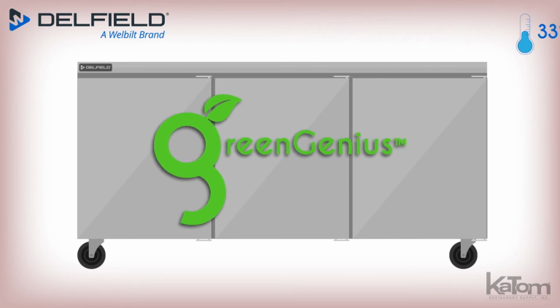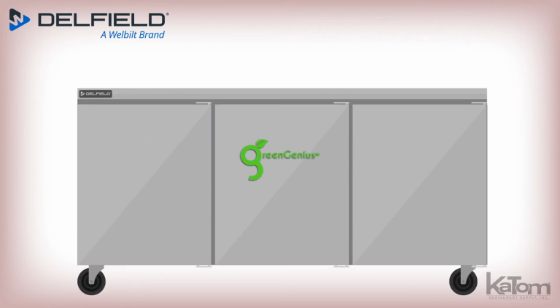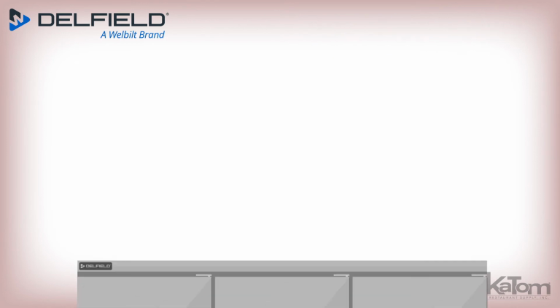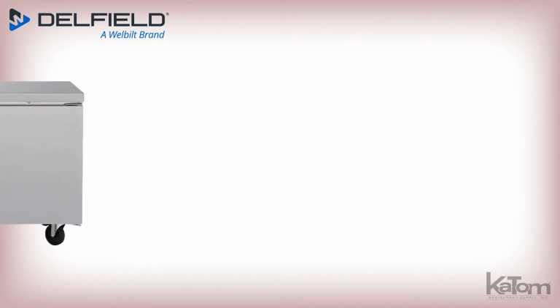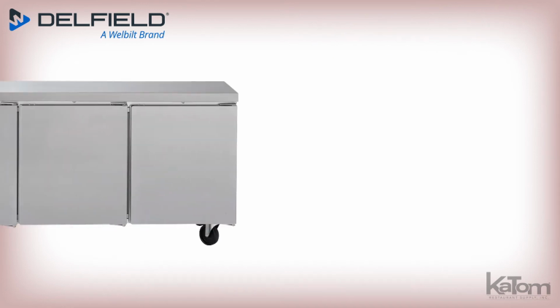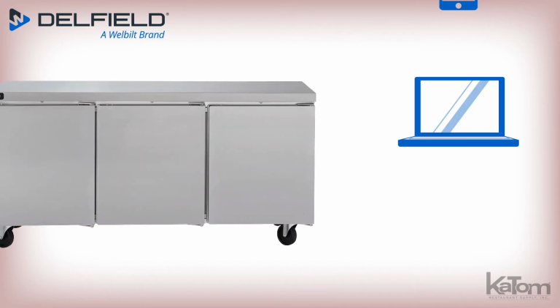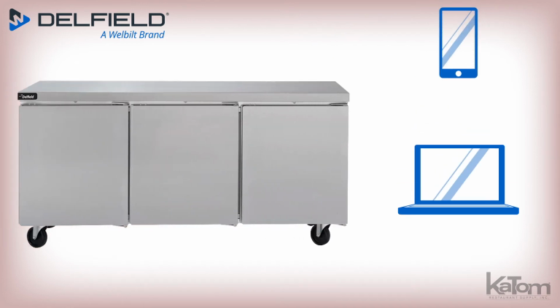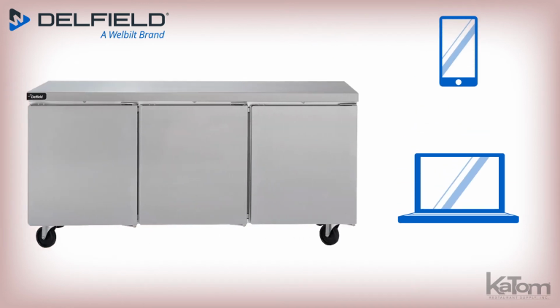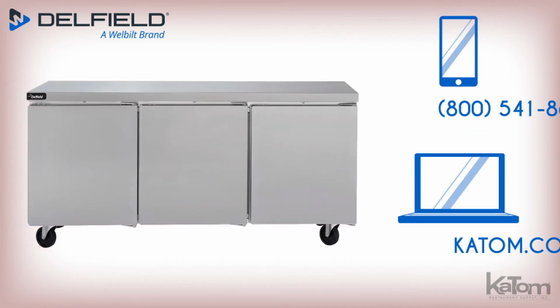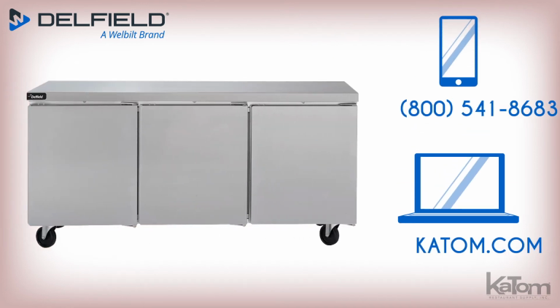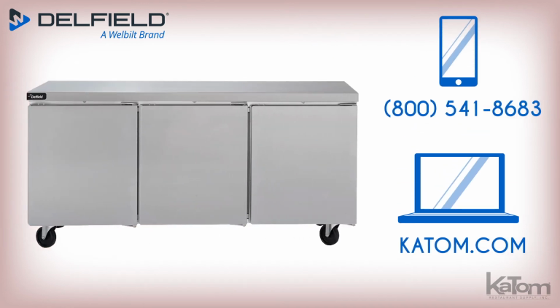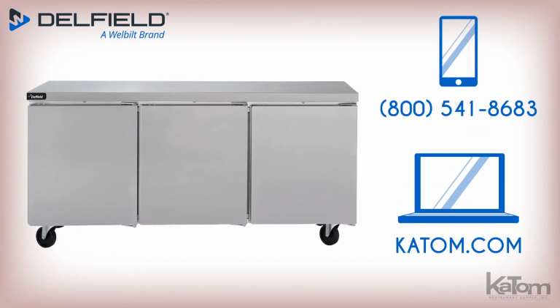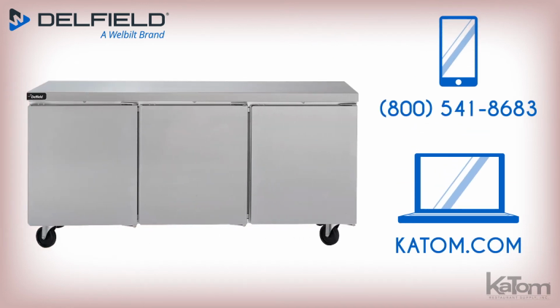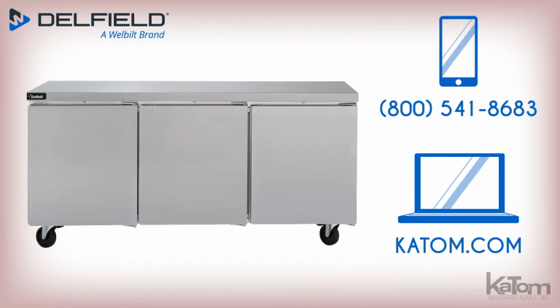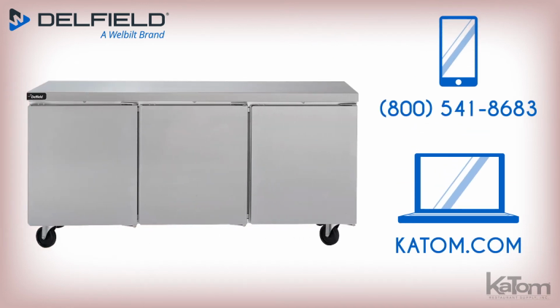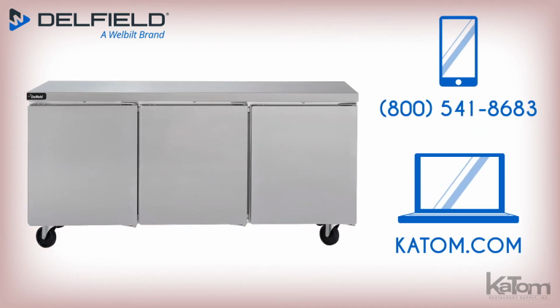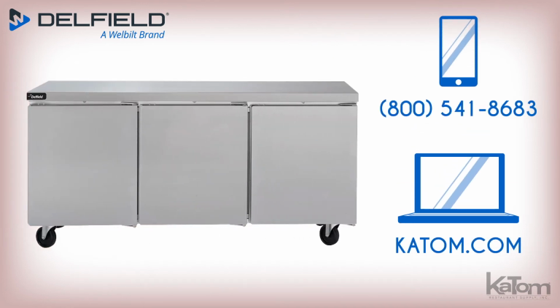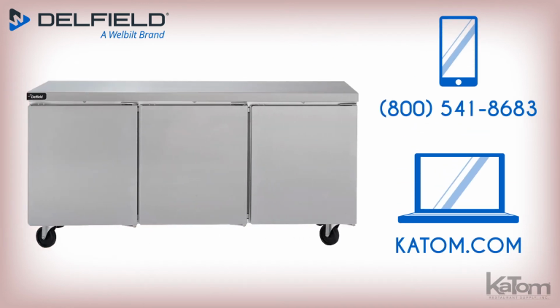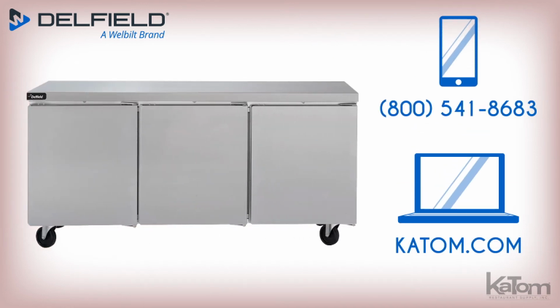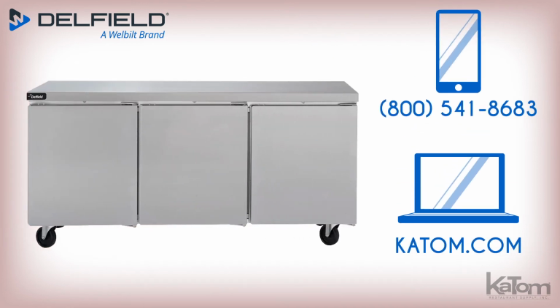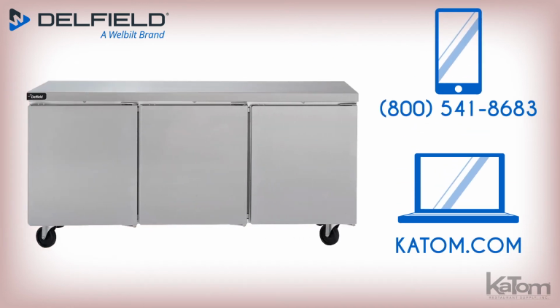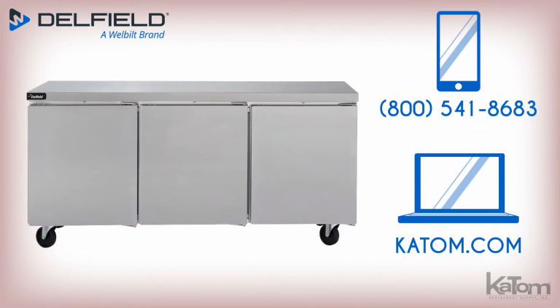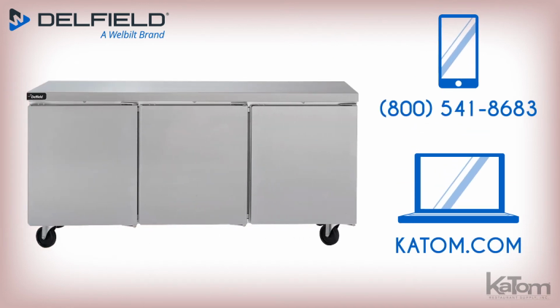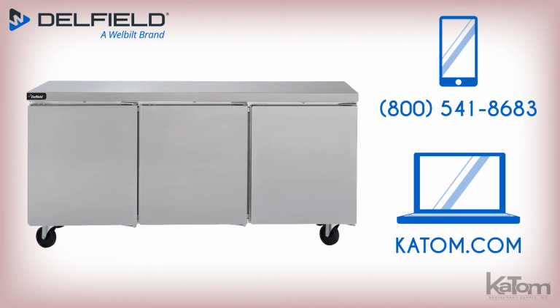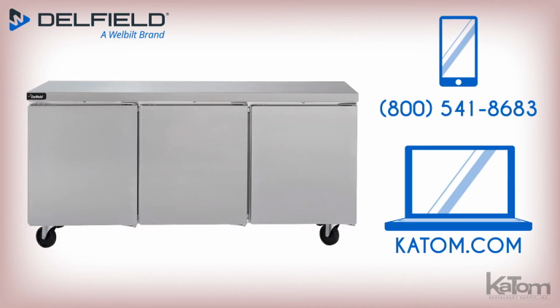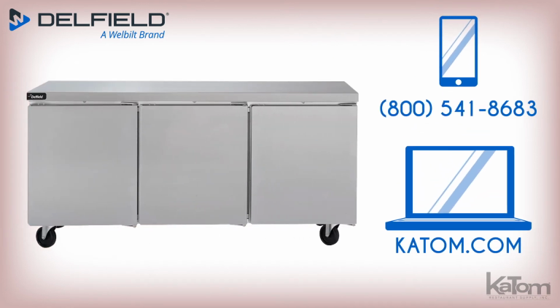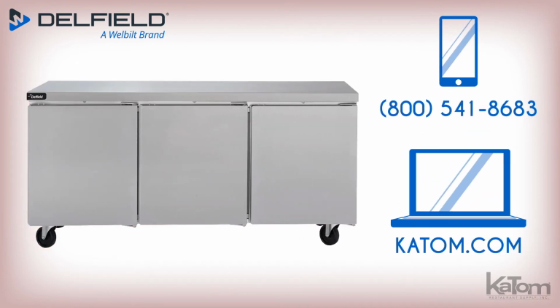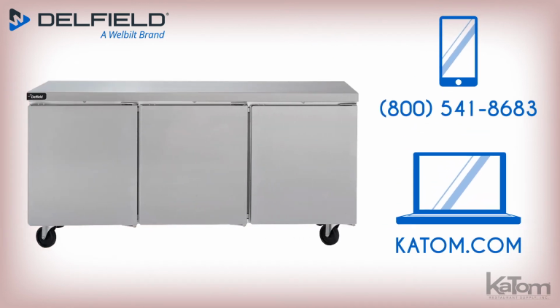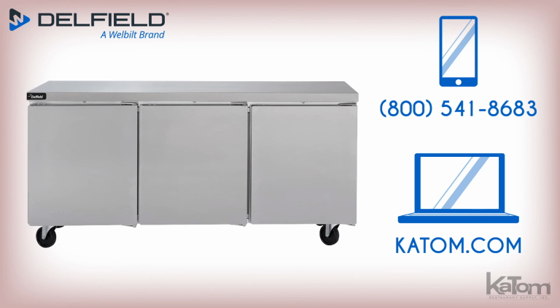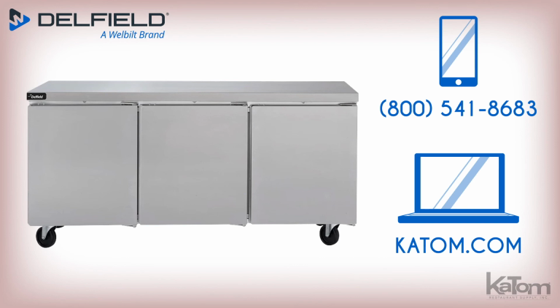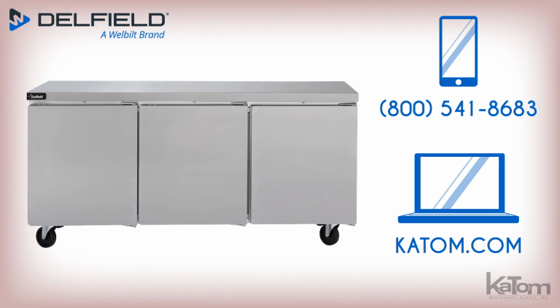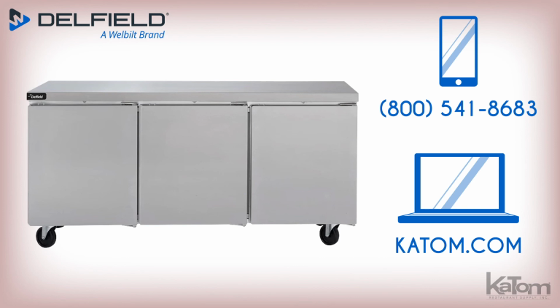For more information on this Delfield undercounter refrigerator, call today or visit katom.com.